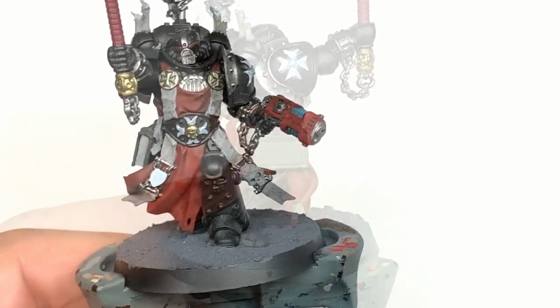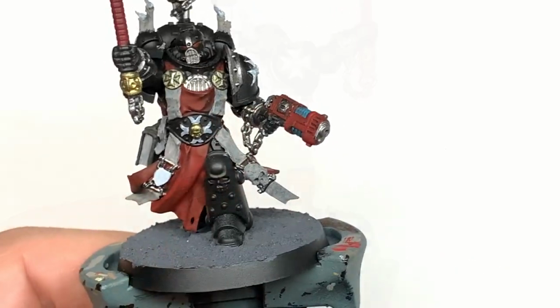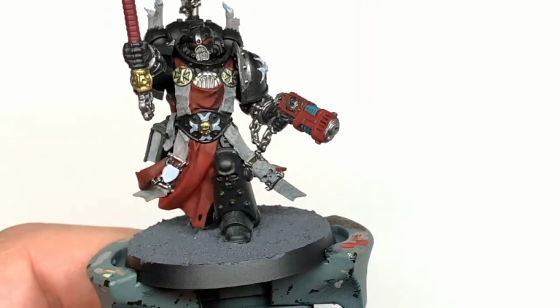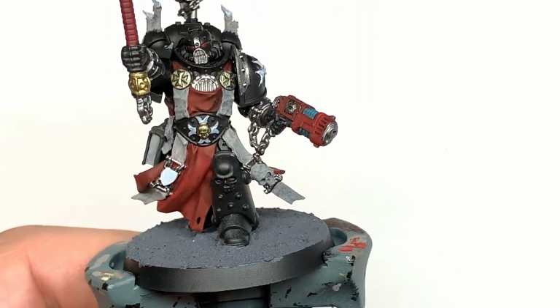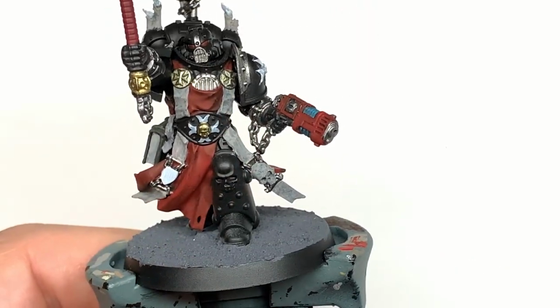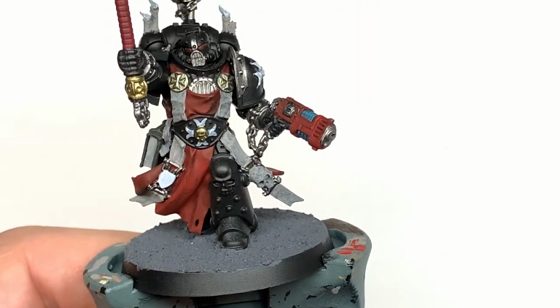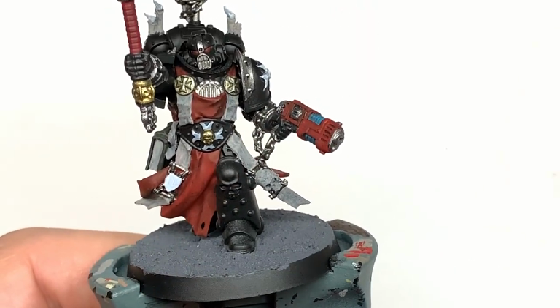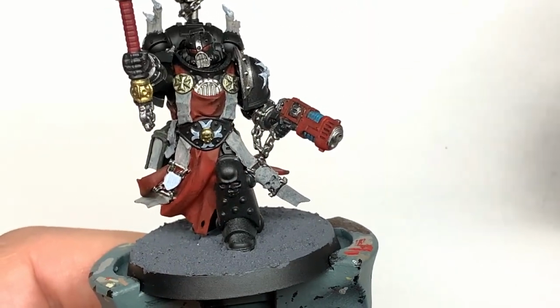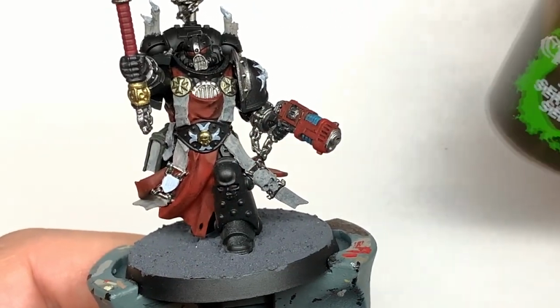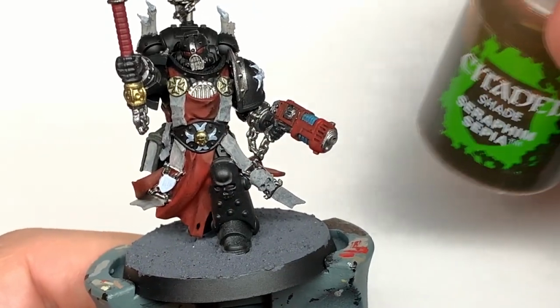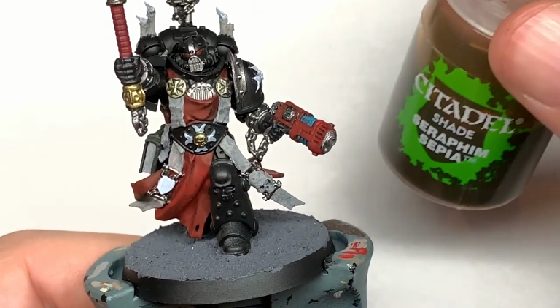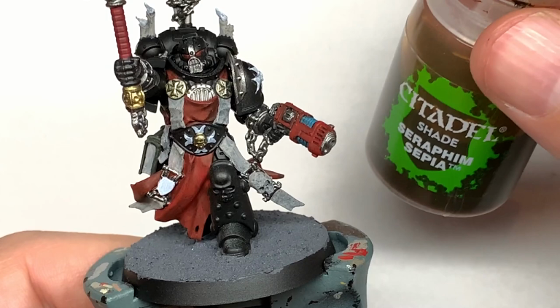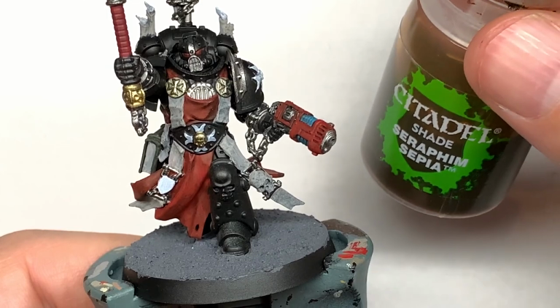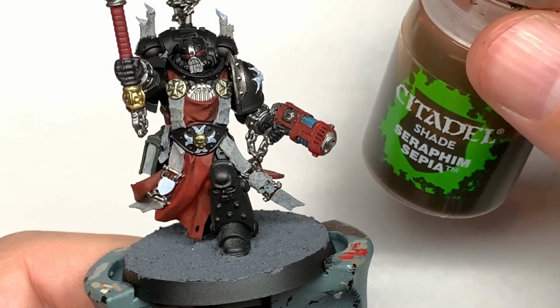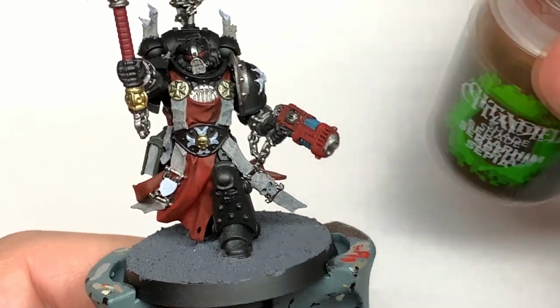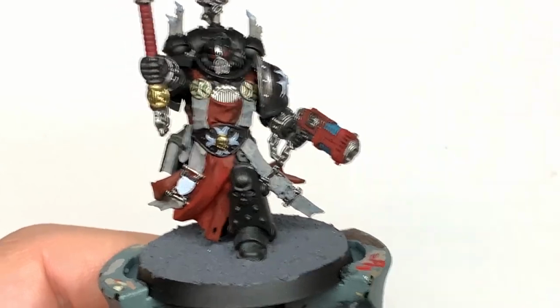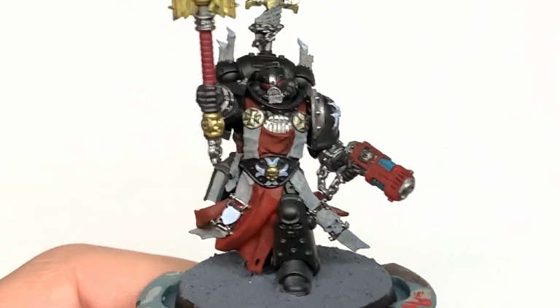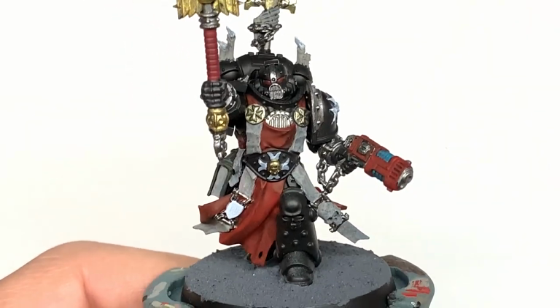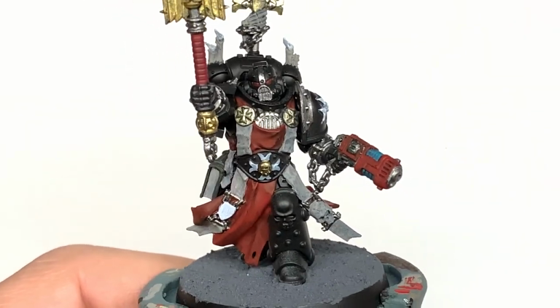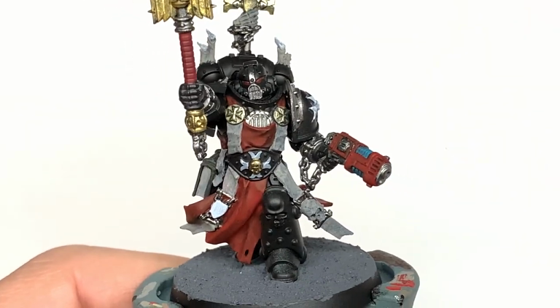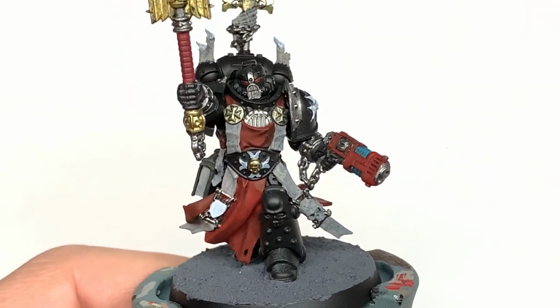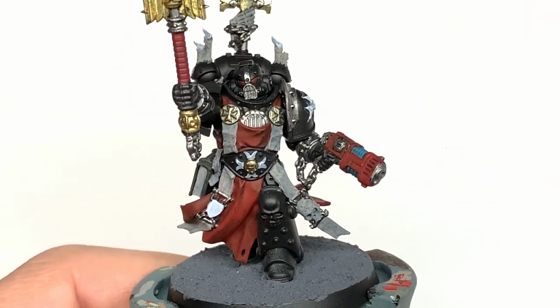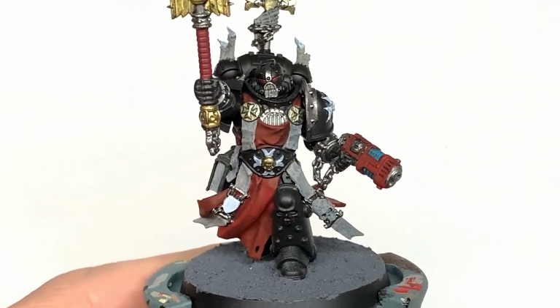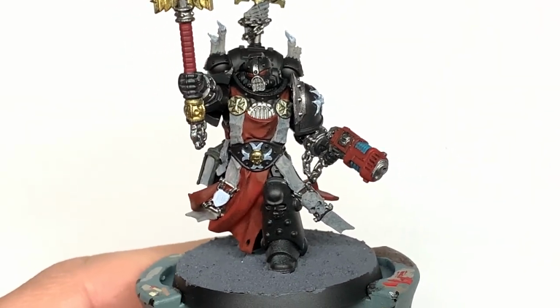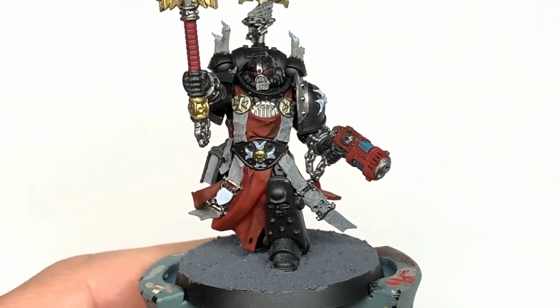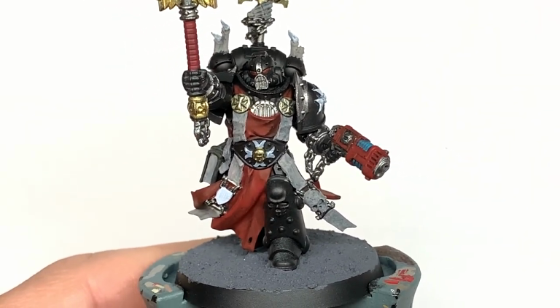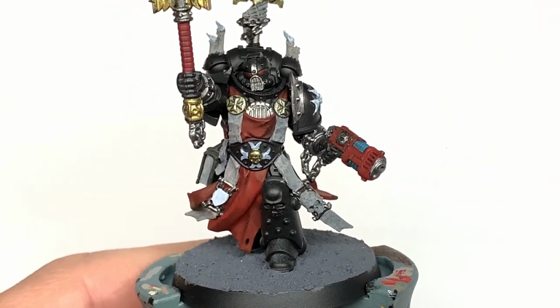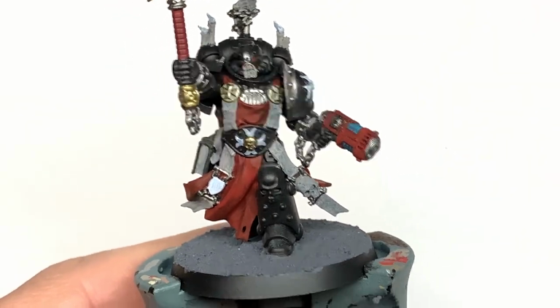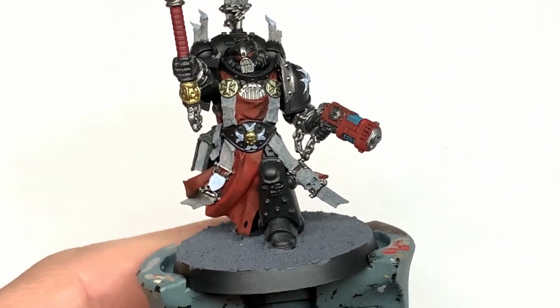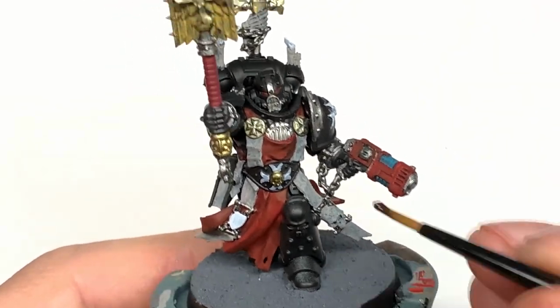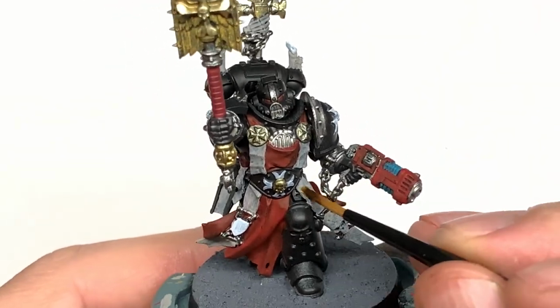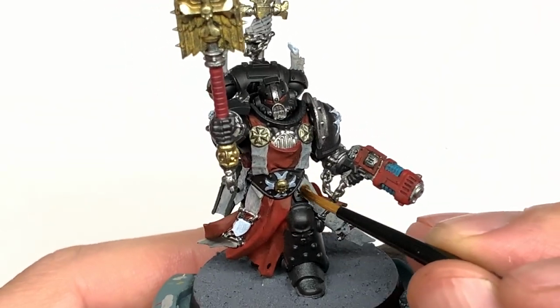The first shade we're going to use is Citadel Seraphim Sepia. I'm going to use this on all of the parts that we used Rakarth Flesh on.